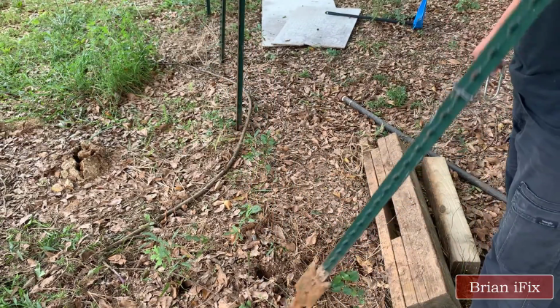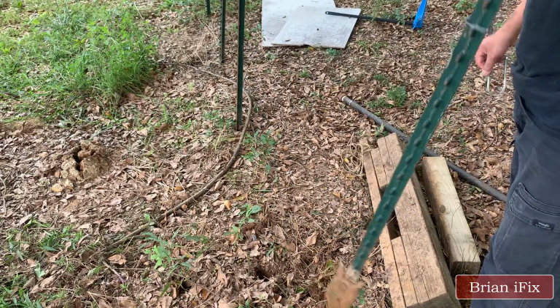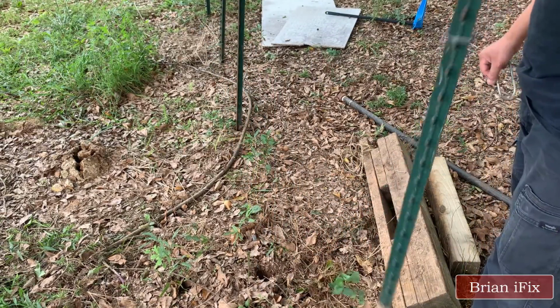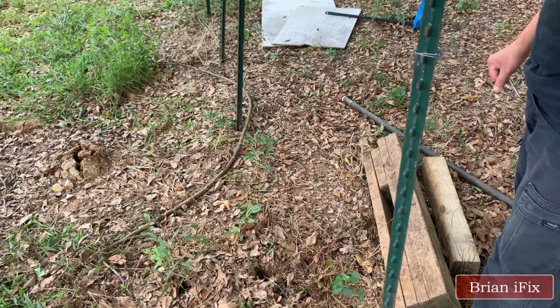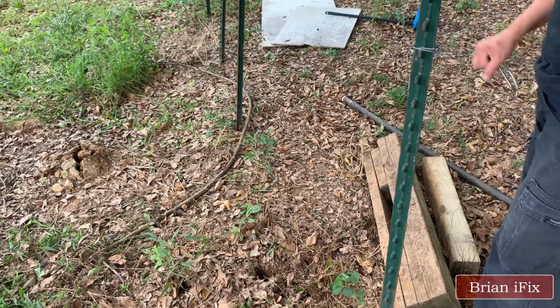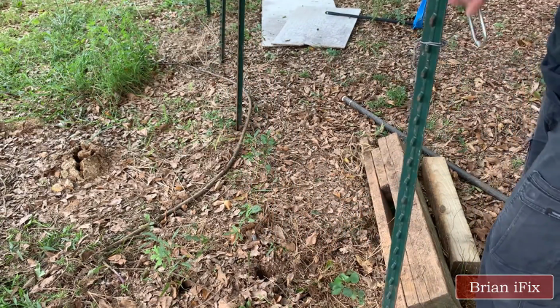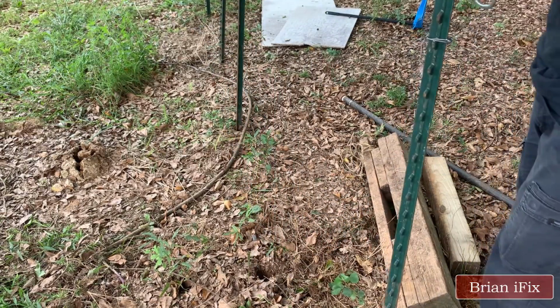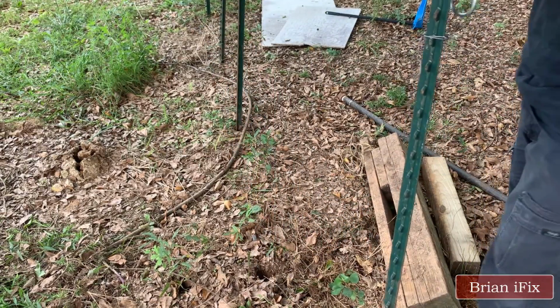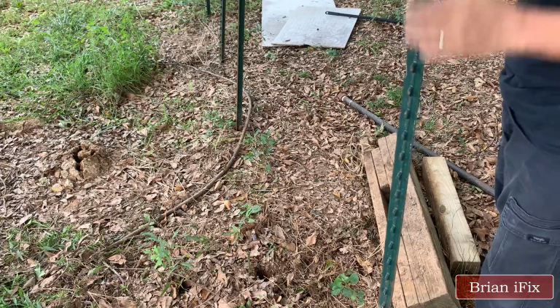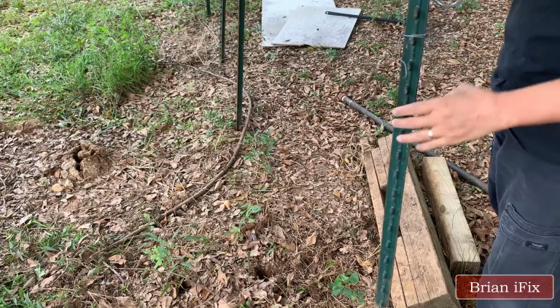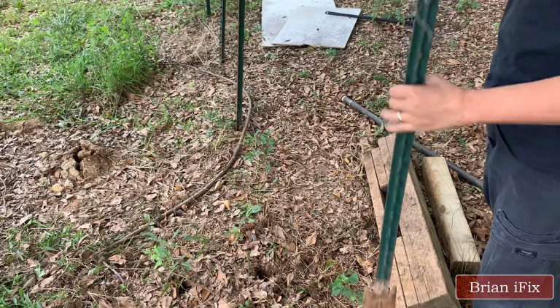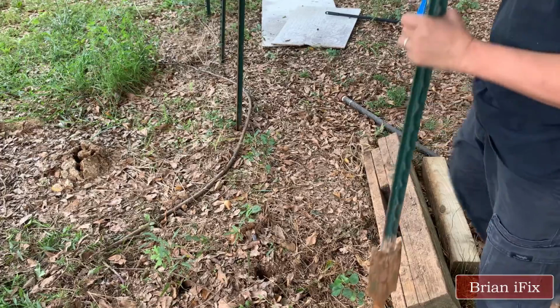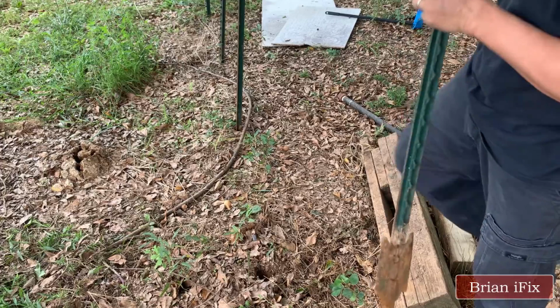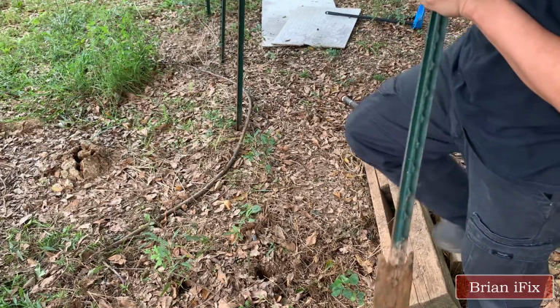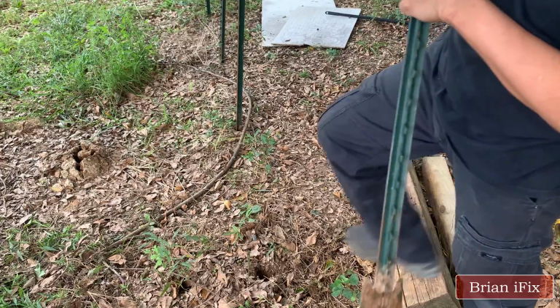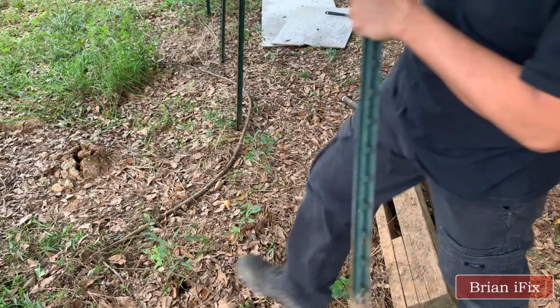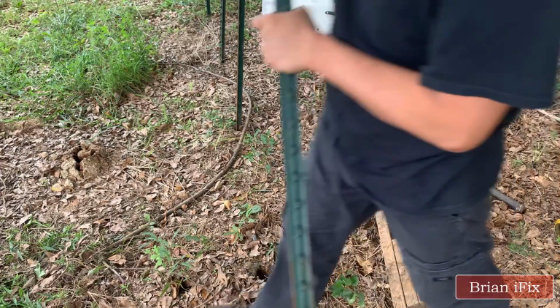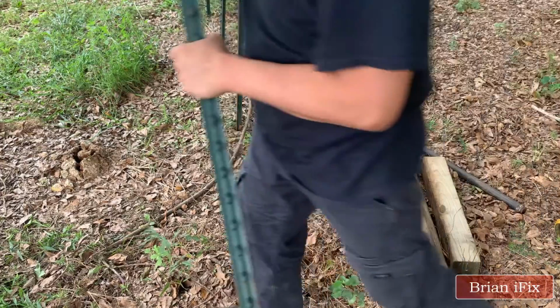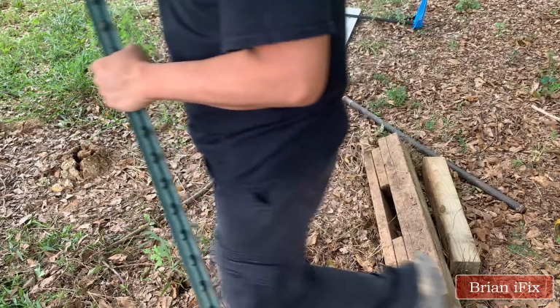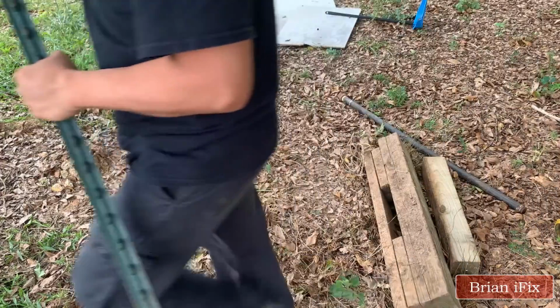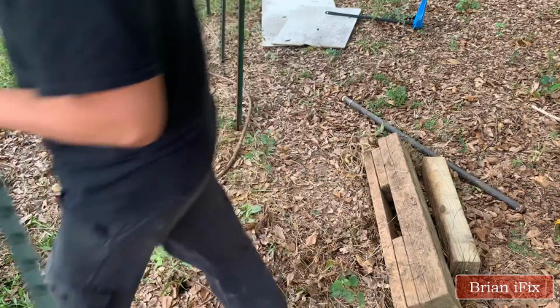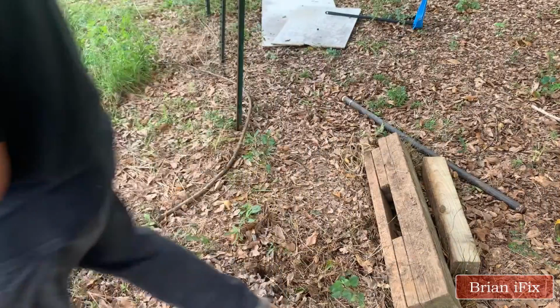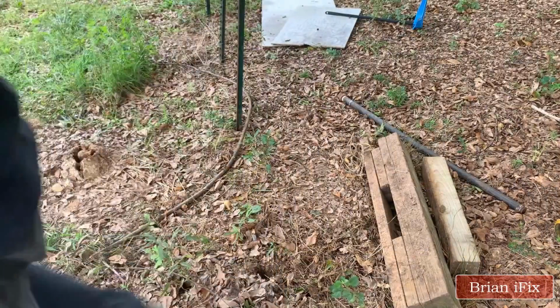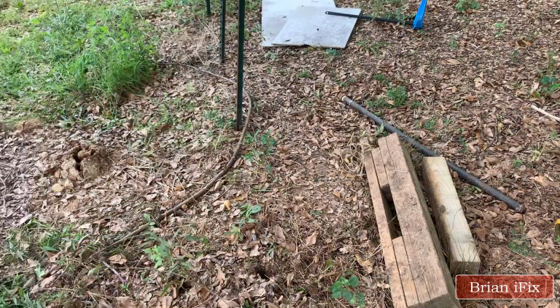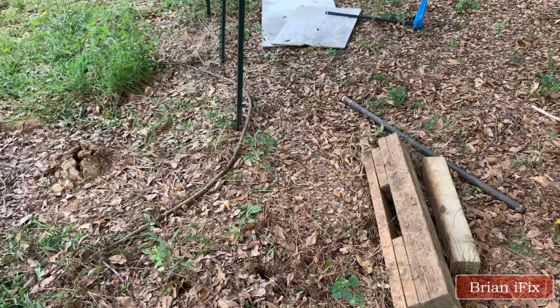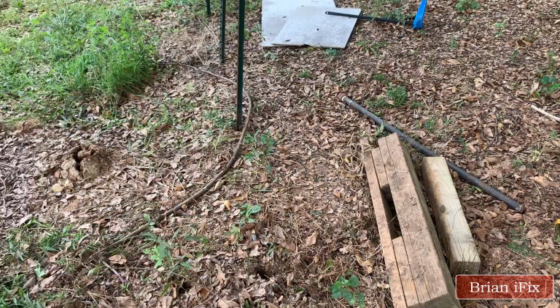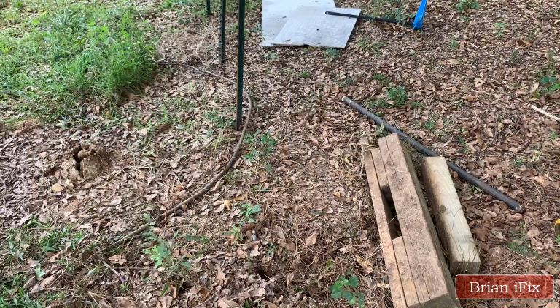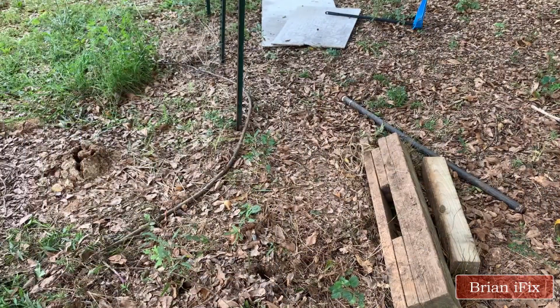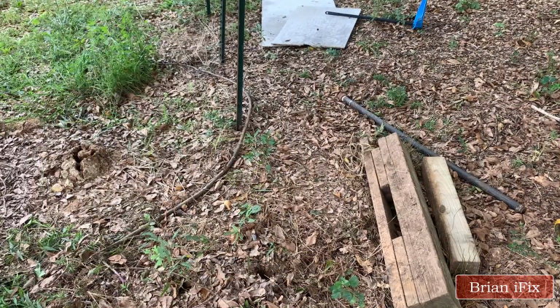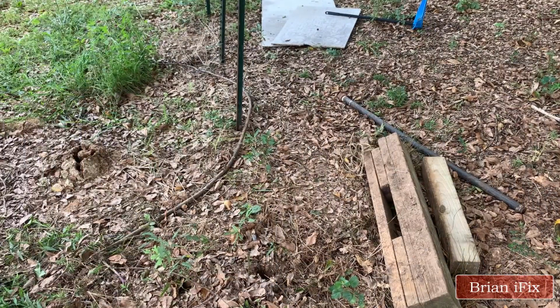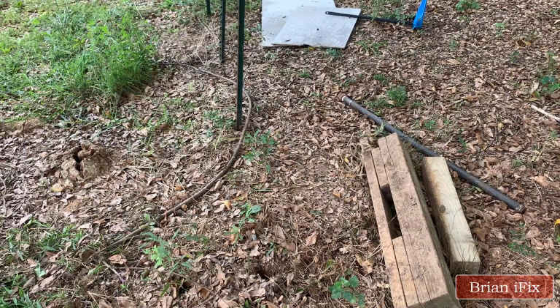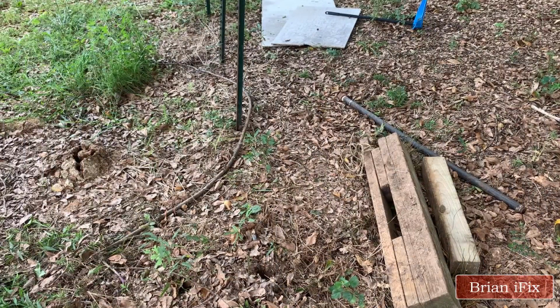Good luck — I hope everybody finds their best way to pull up their unused T-posts.